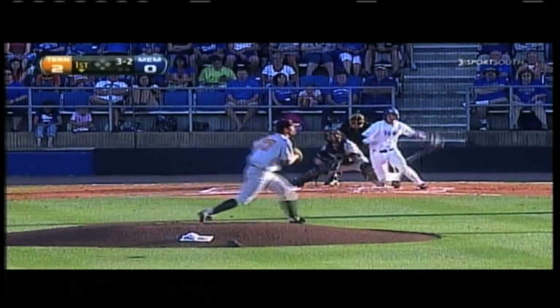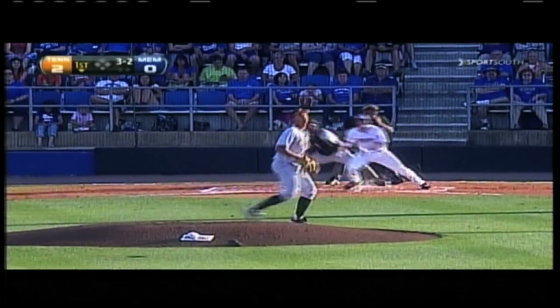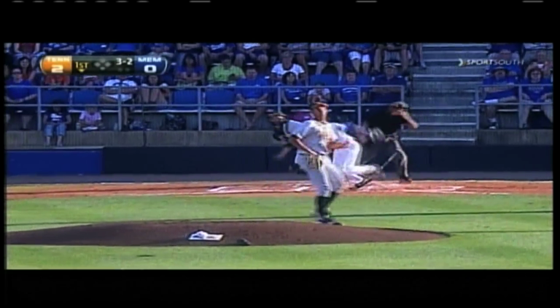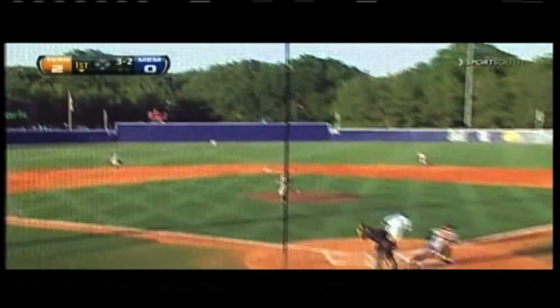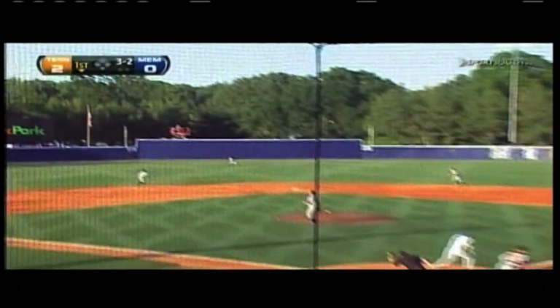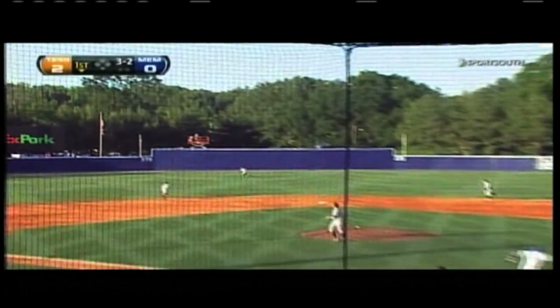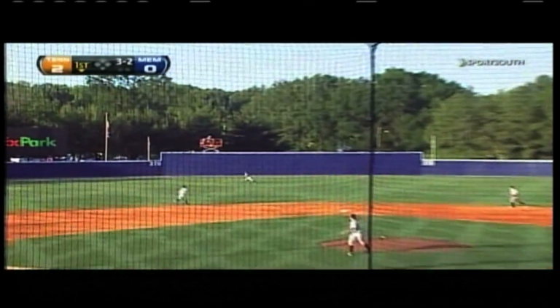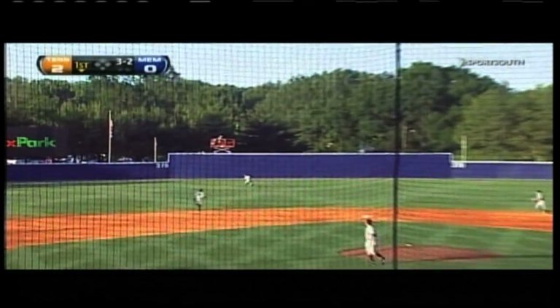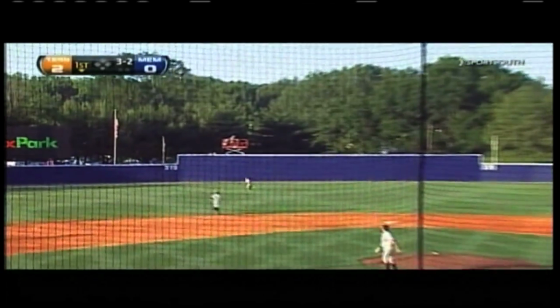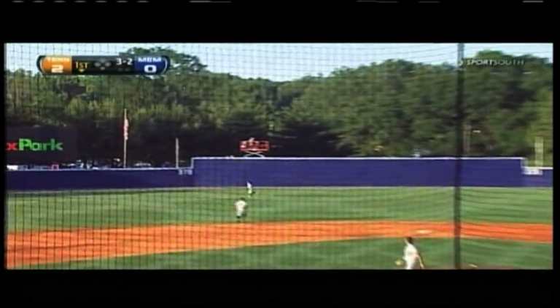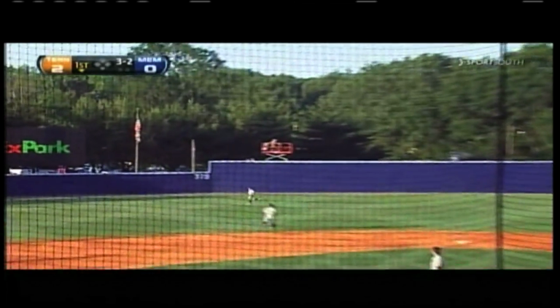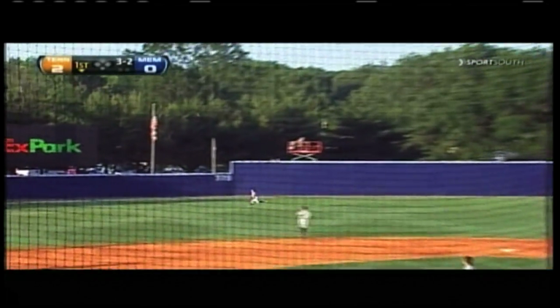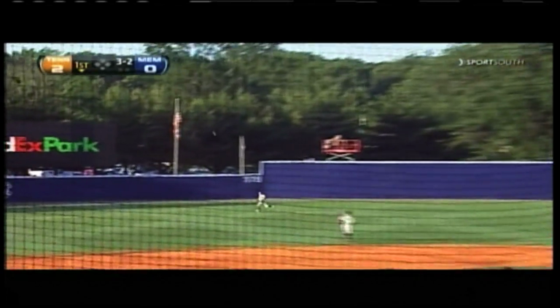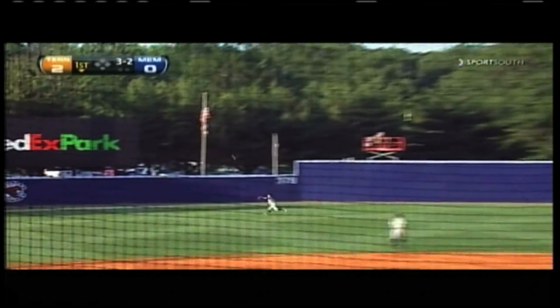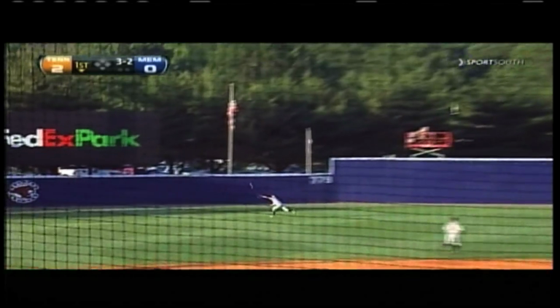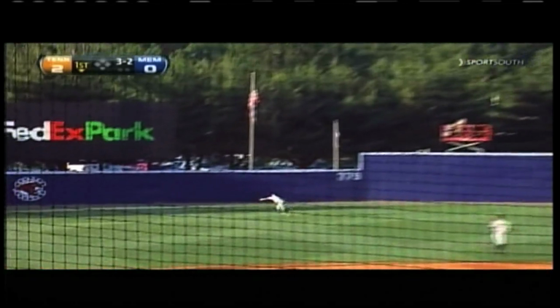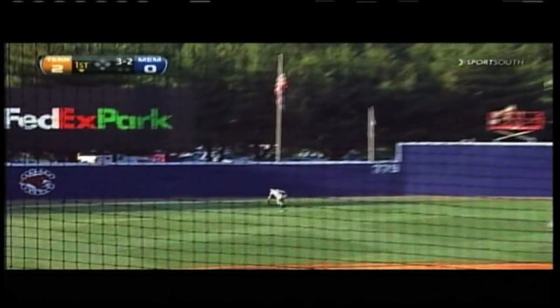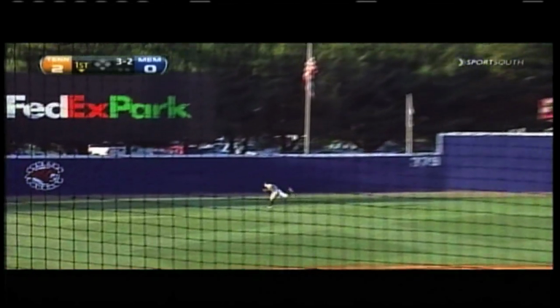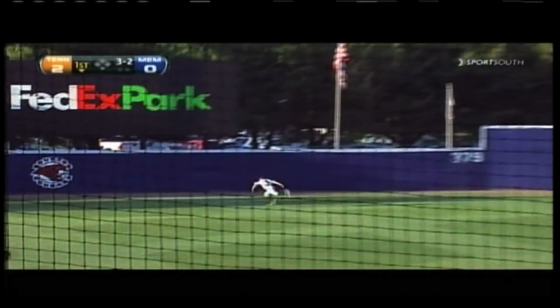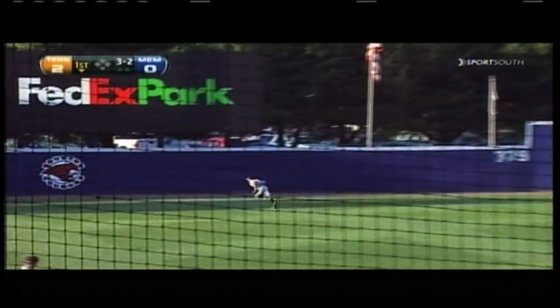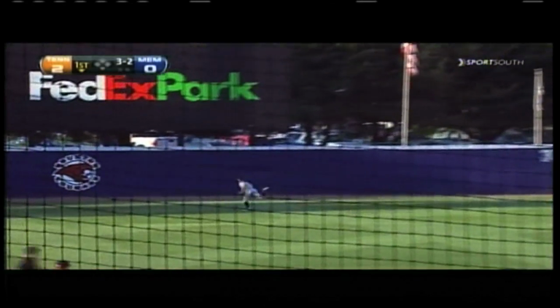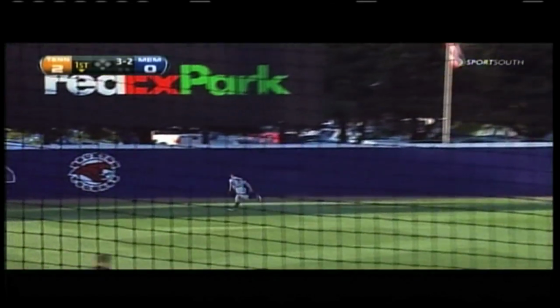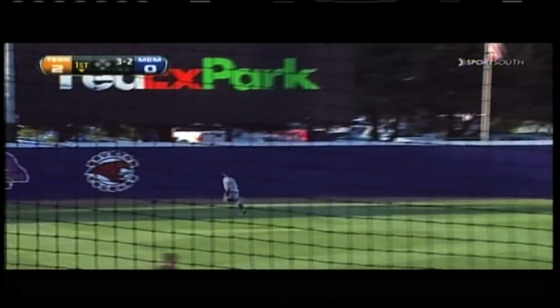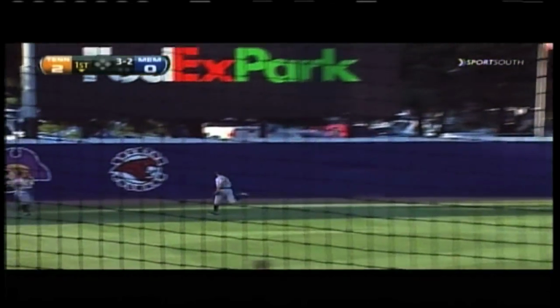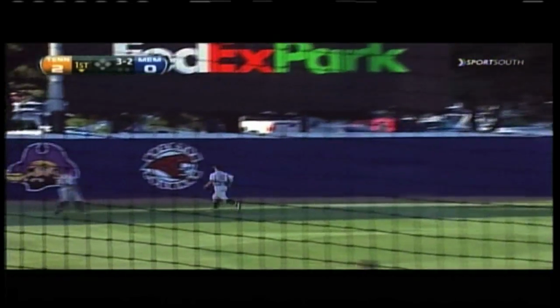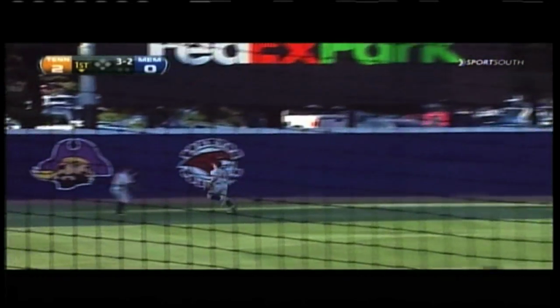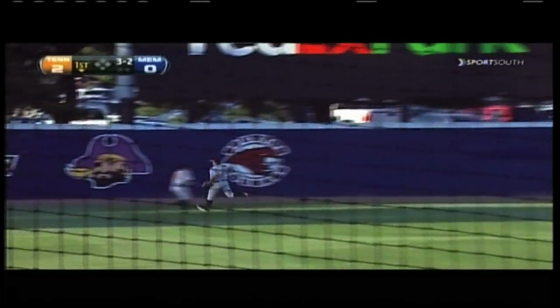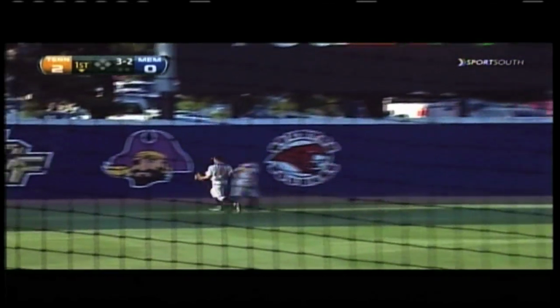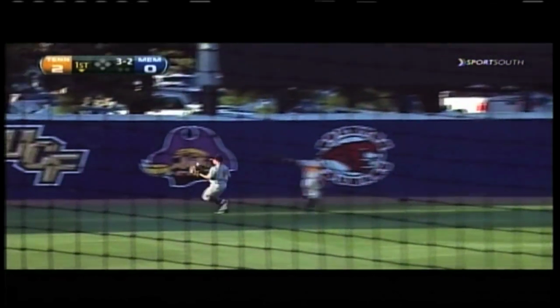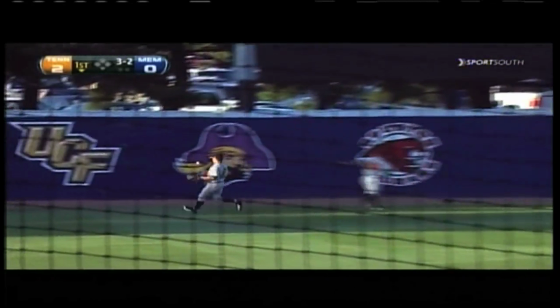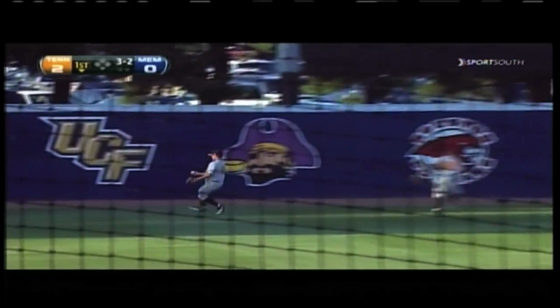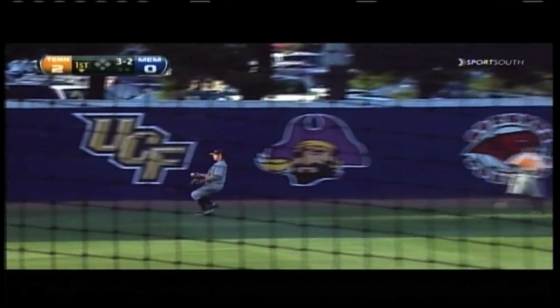That ball is hit in the air to left-center field, but that will be caught. A nice running grab by Chris Pierce.